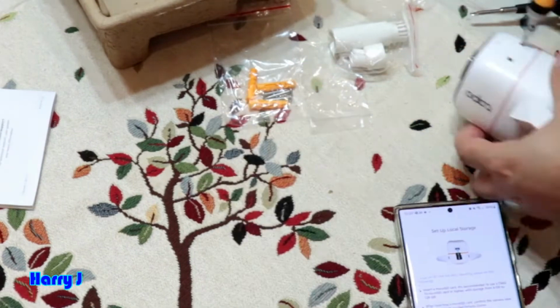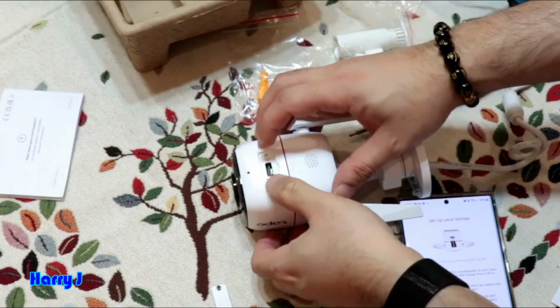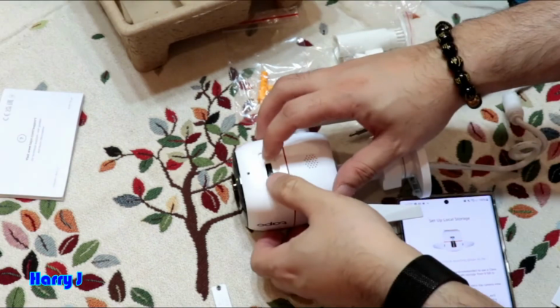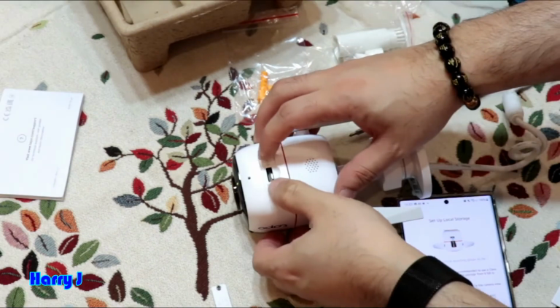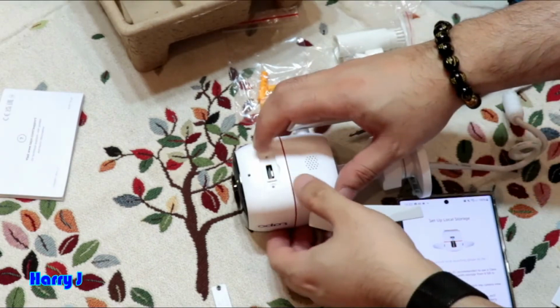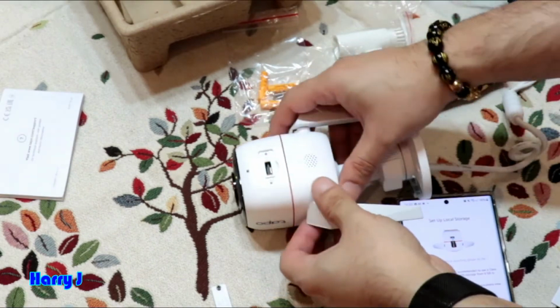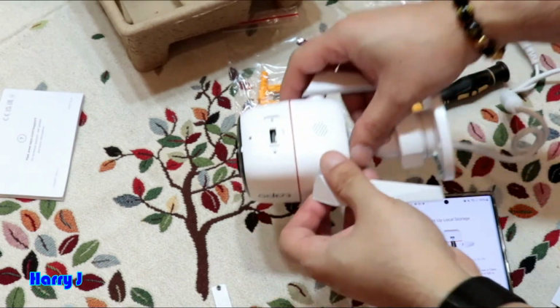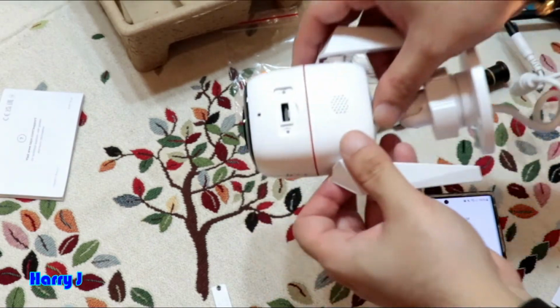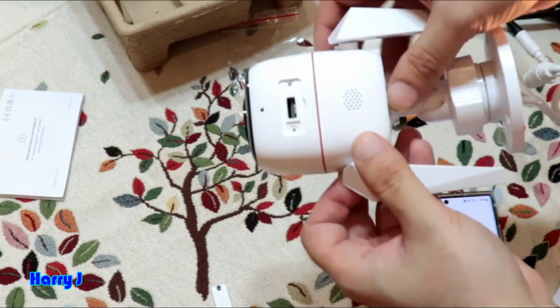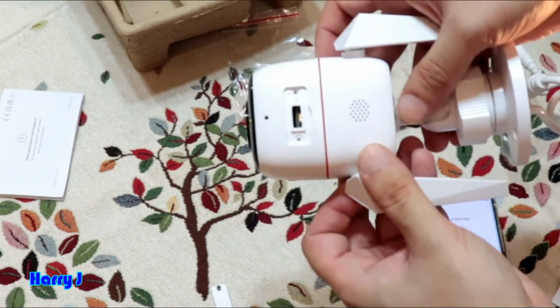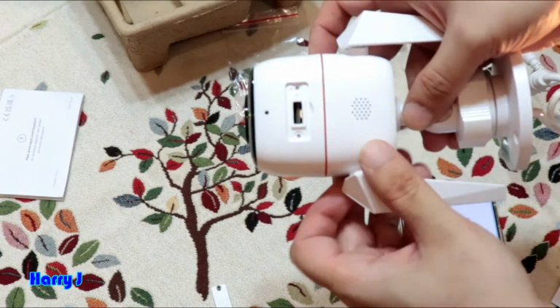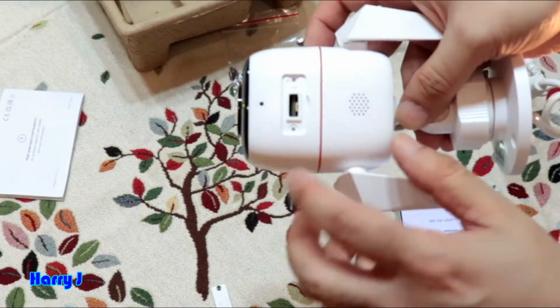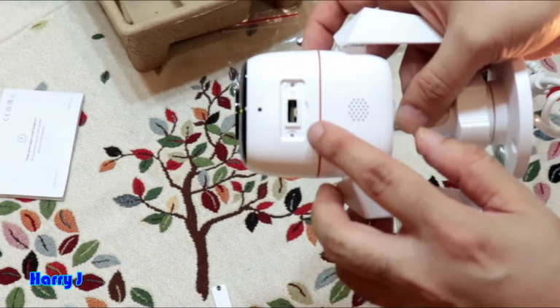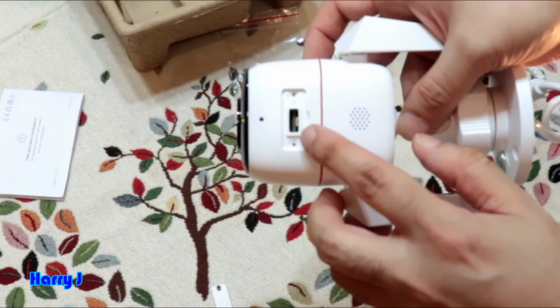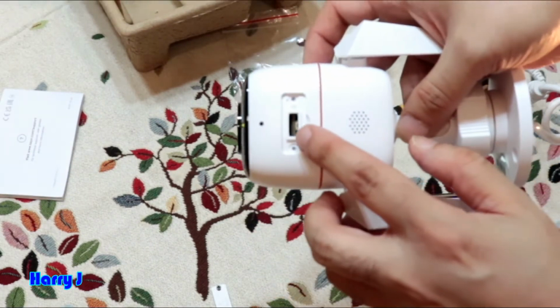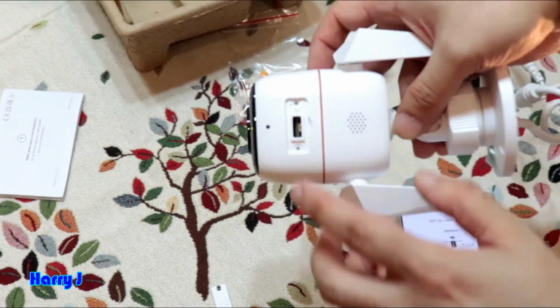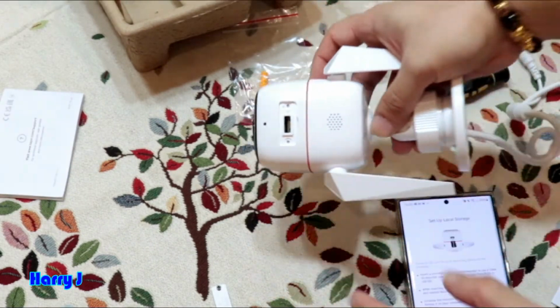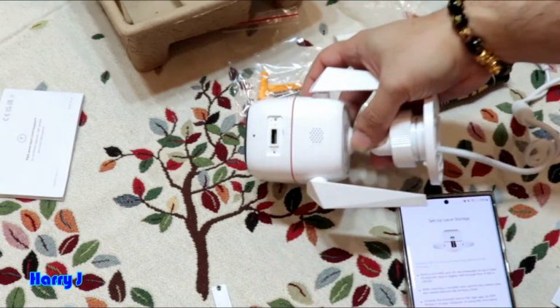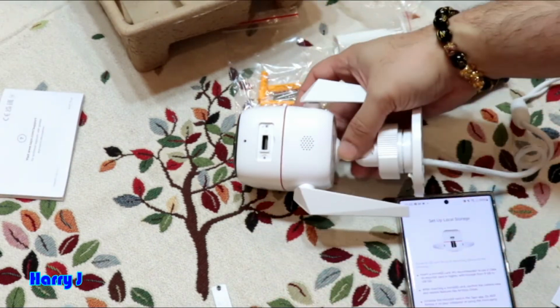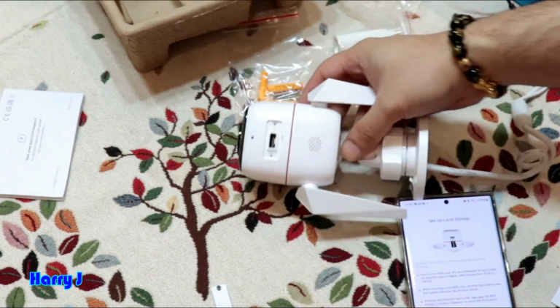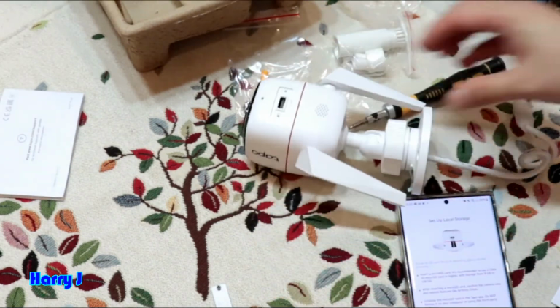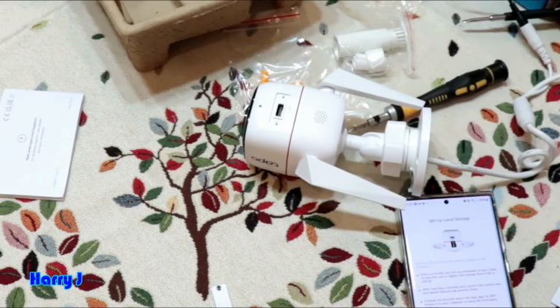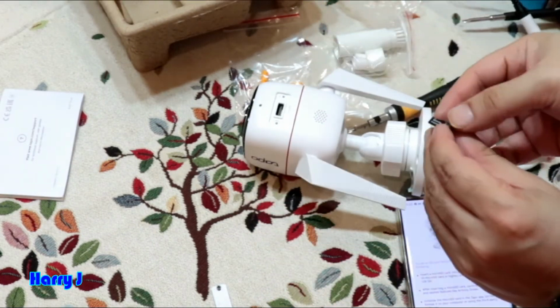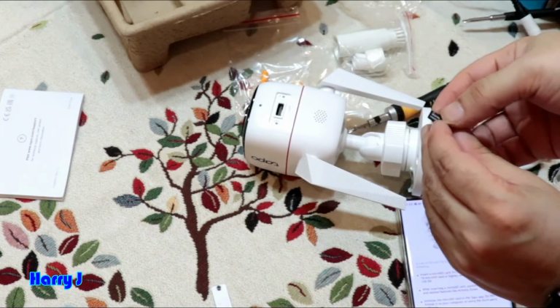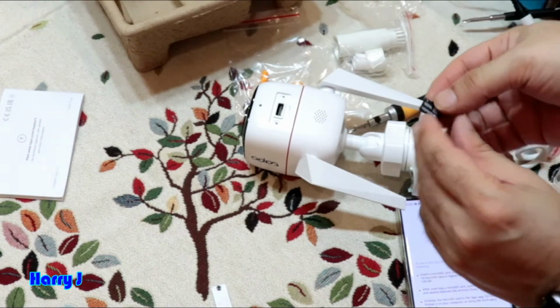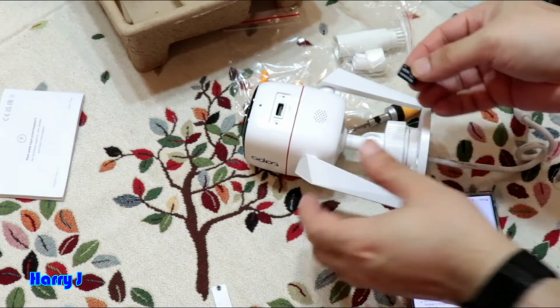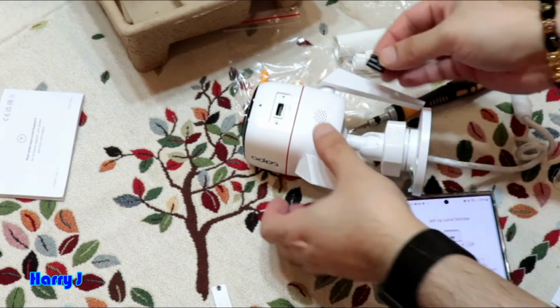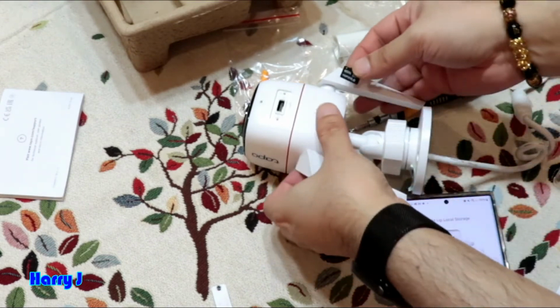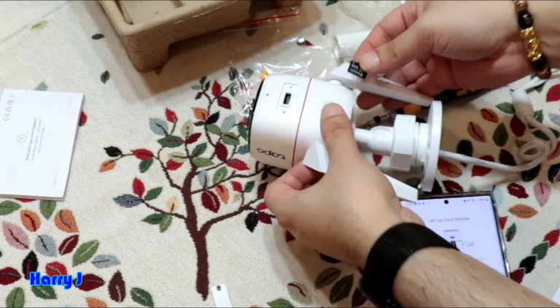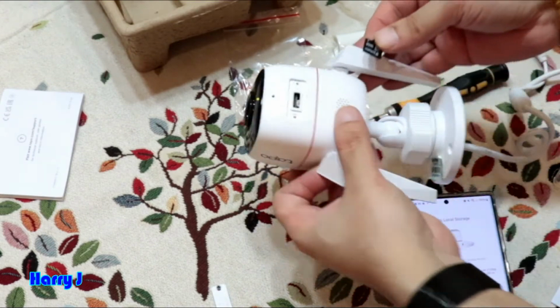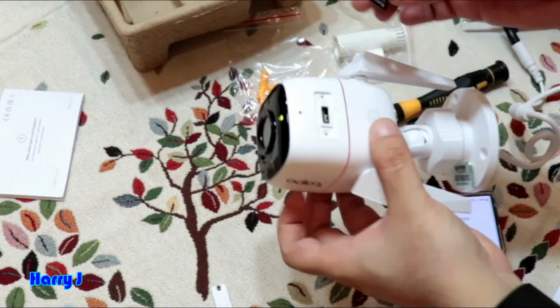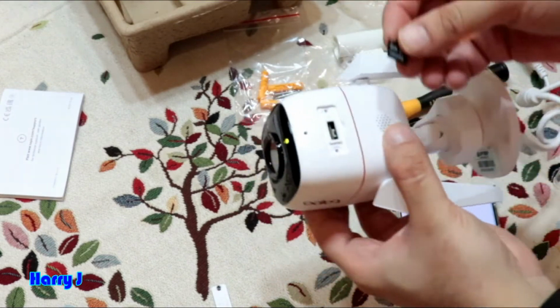Here we go — you can see the SD card slot. I put the SD card inside.